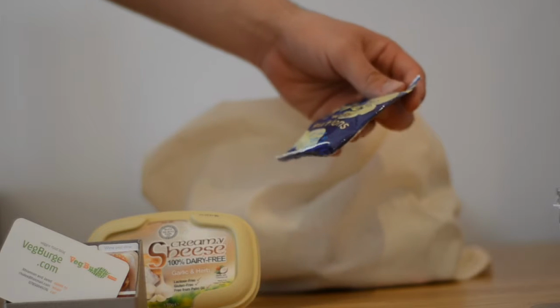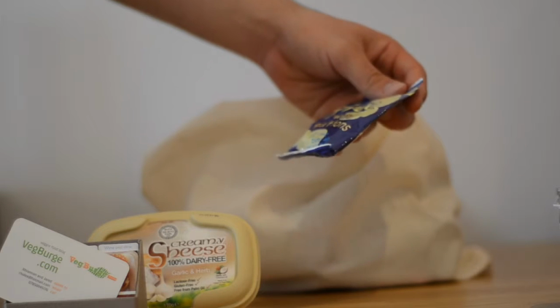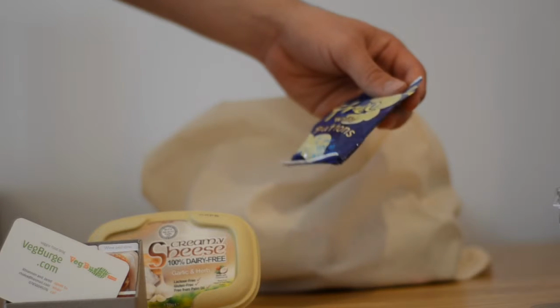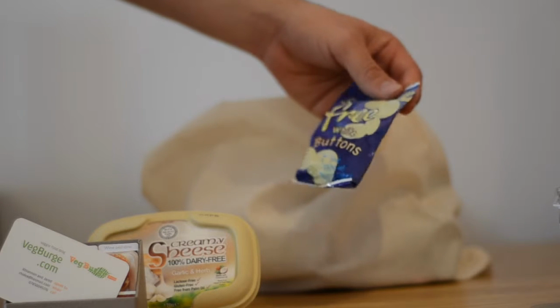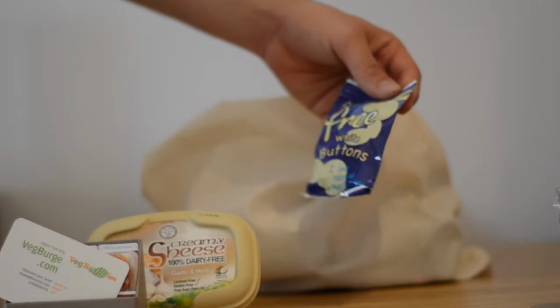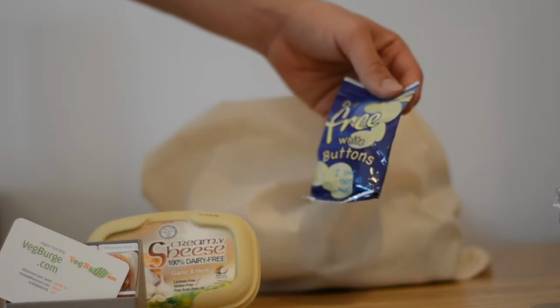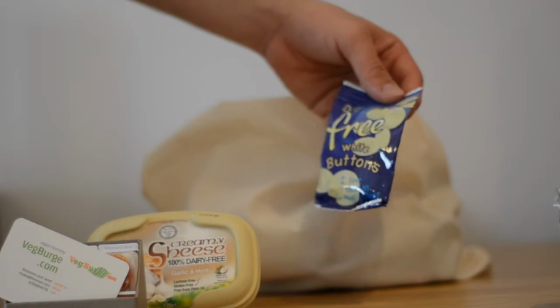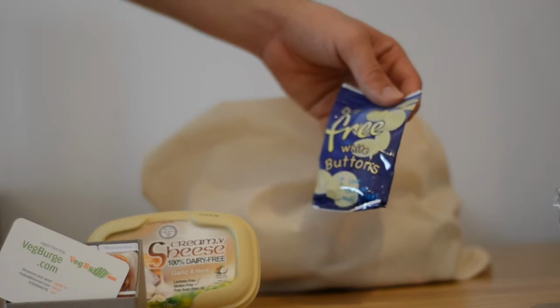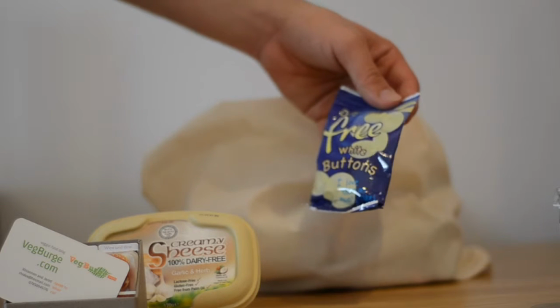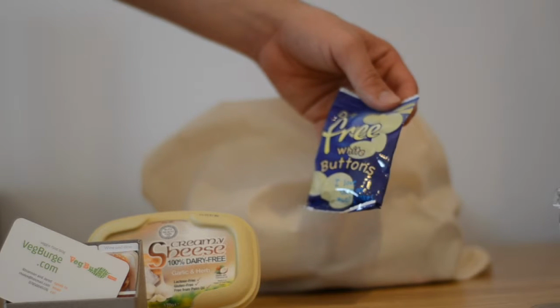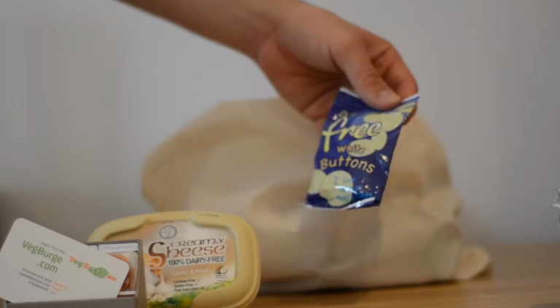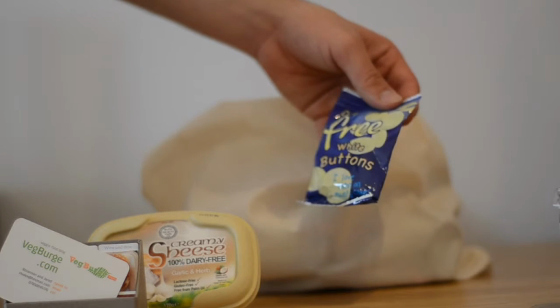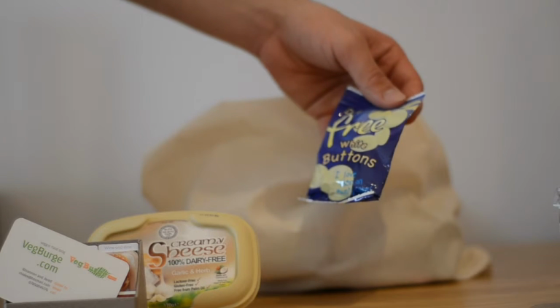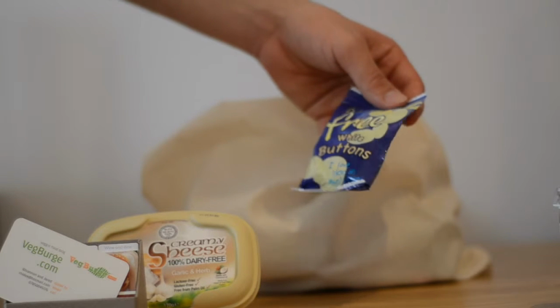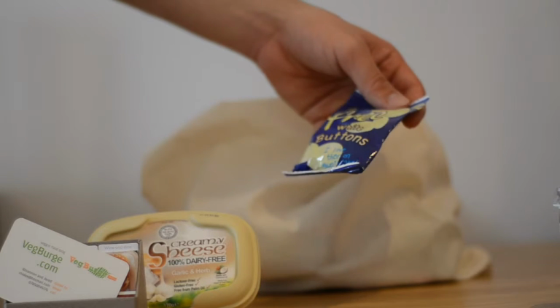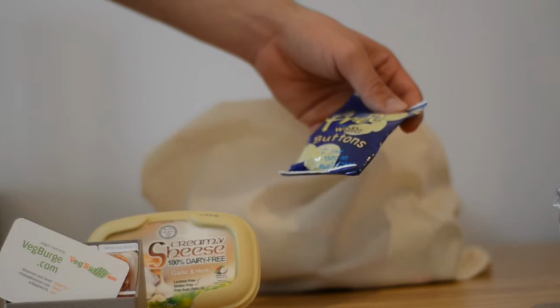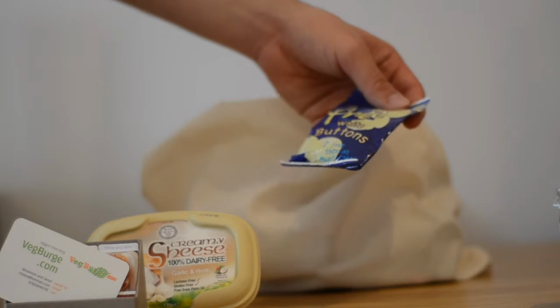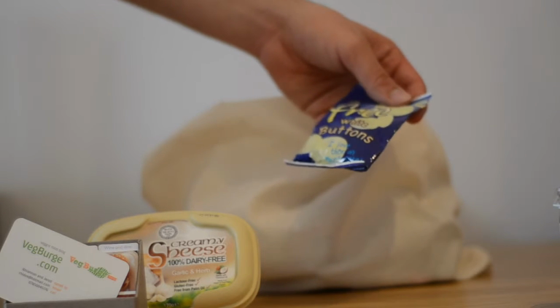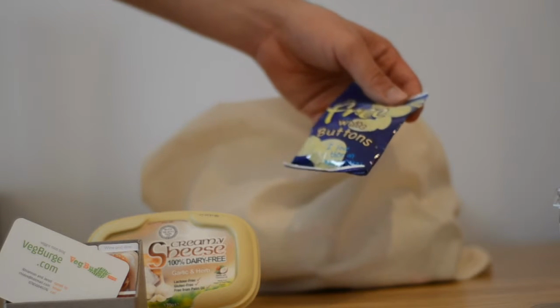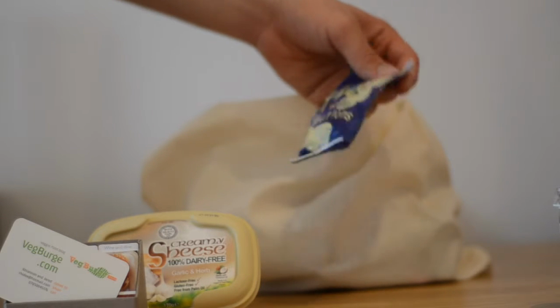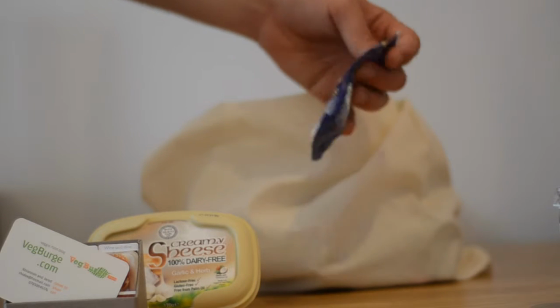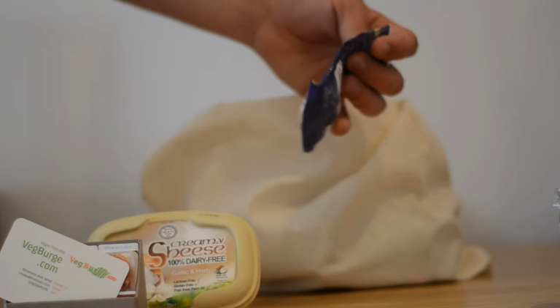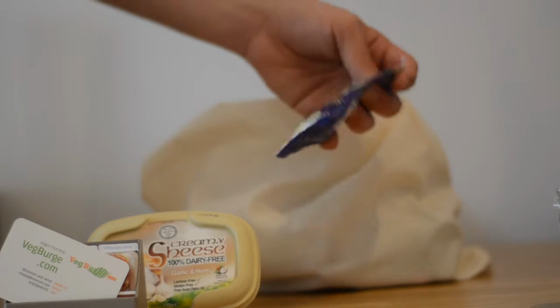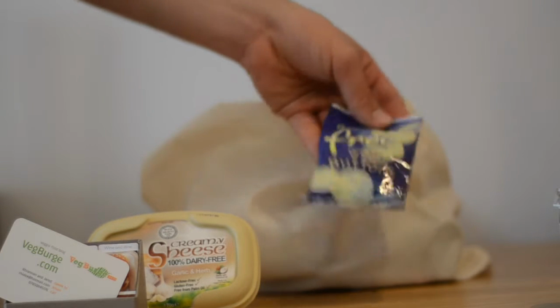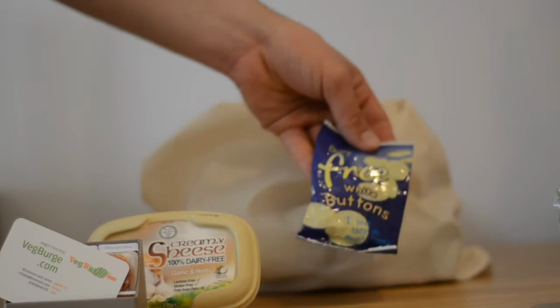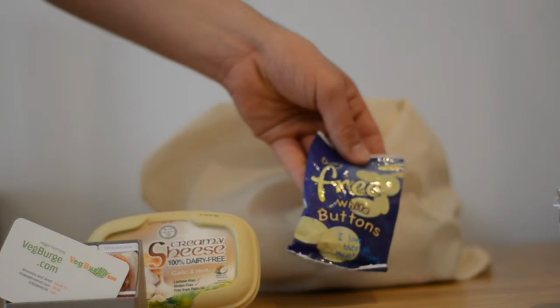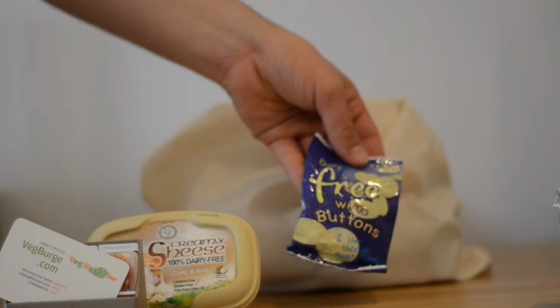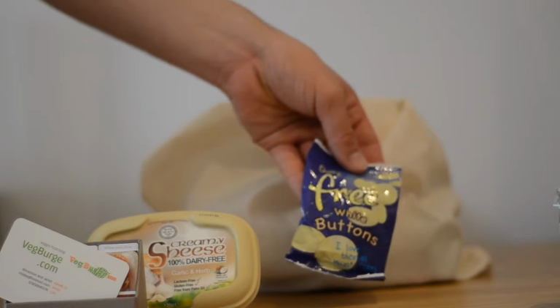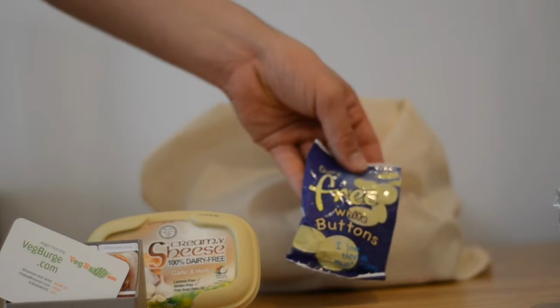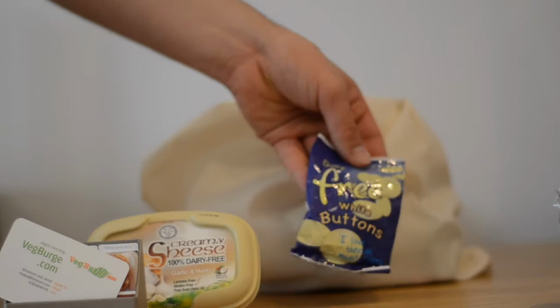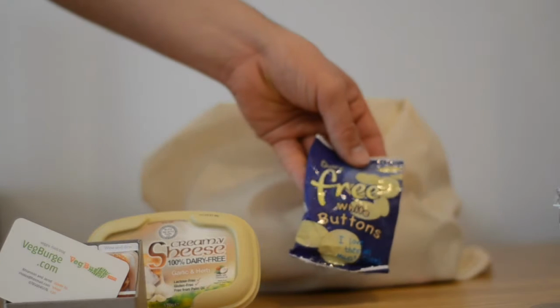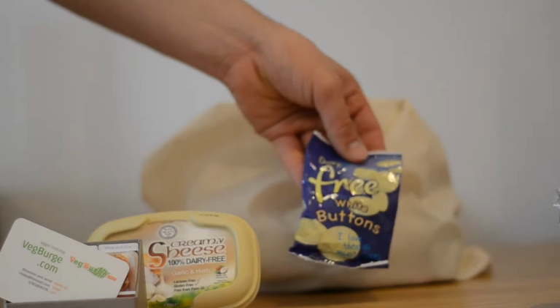They're free white buttons. Very, very tasty. I do recommend them.